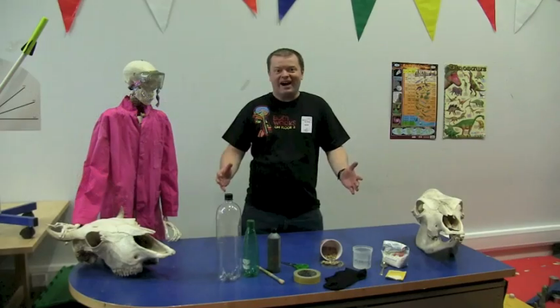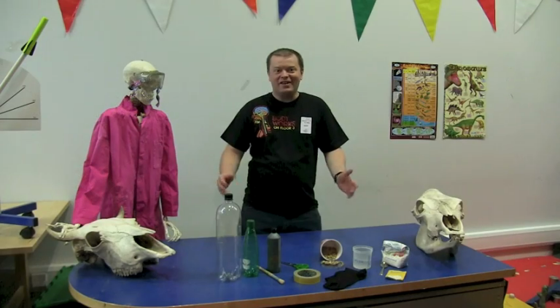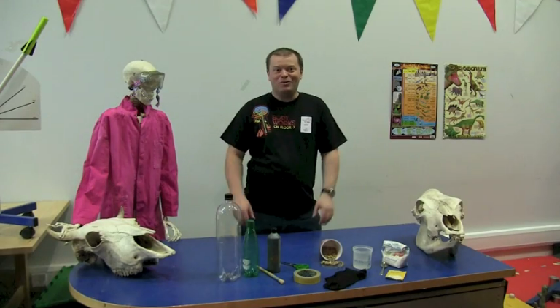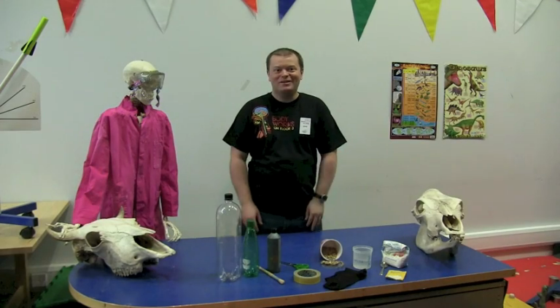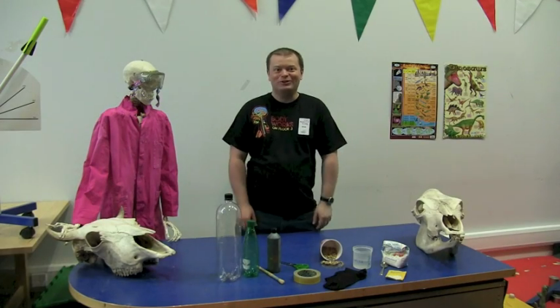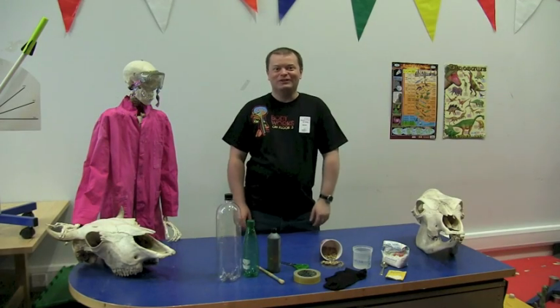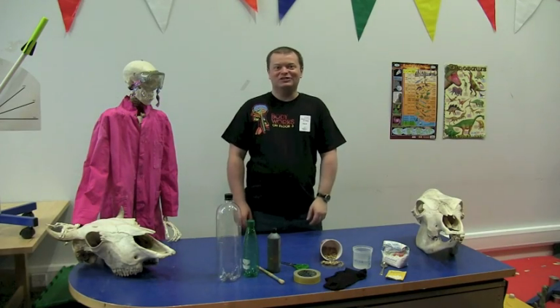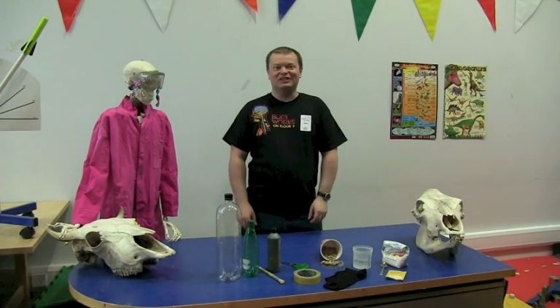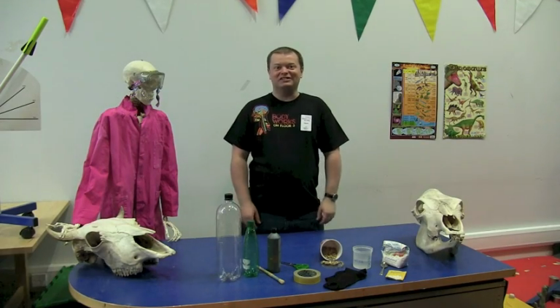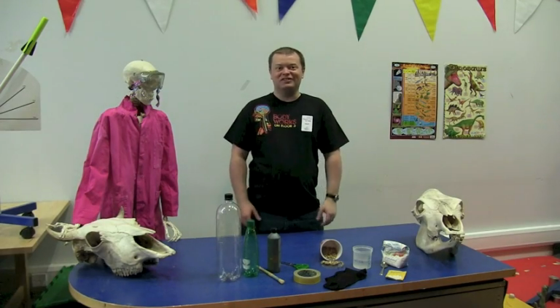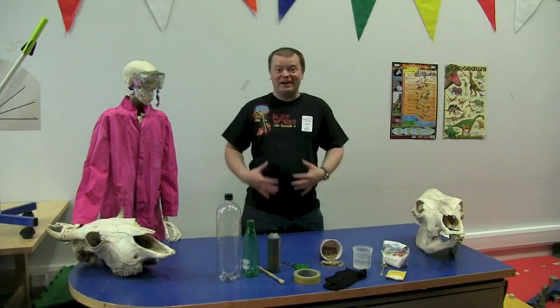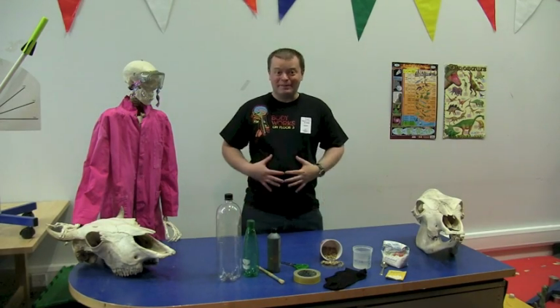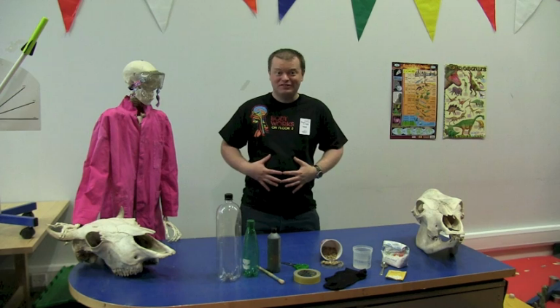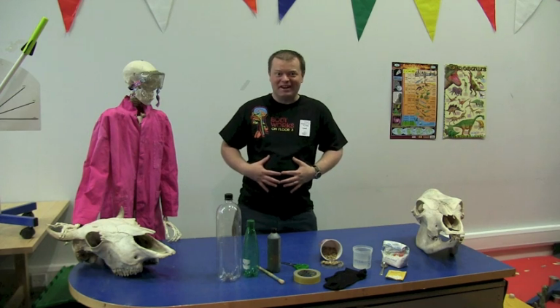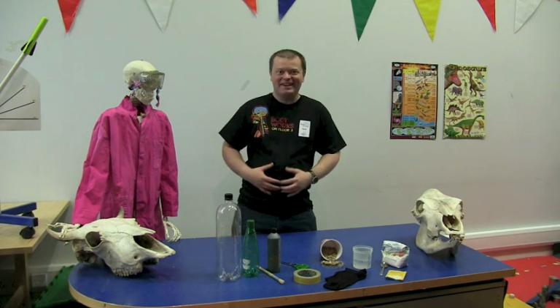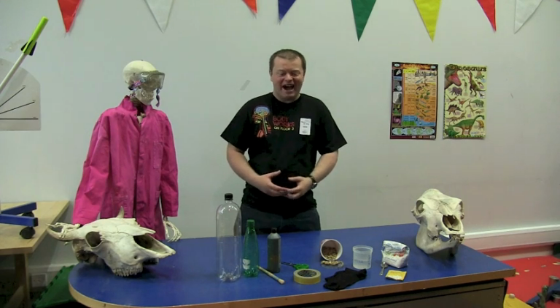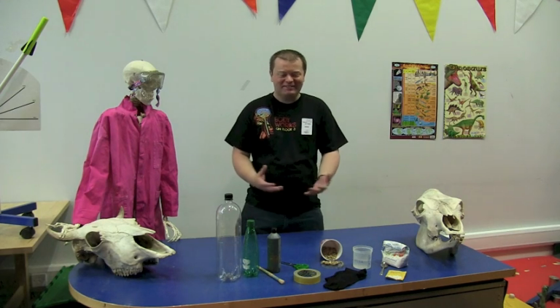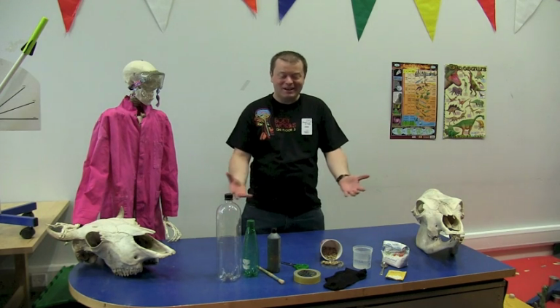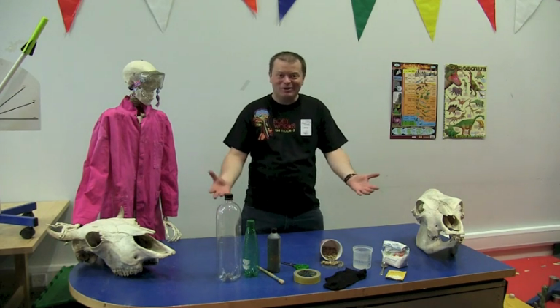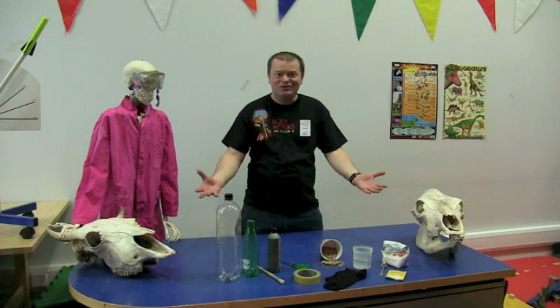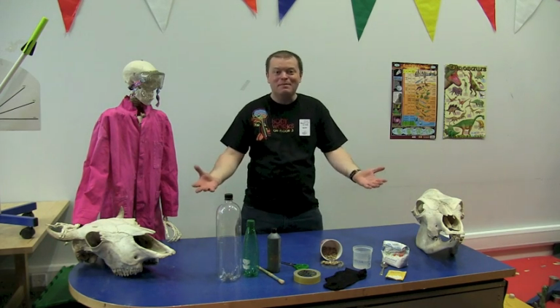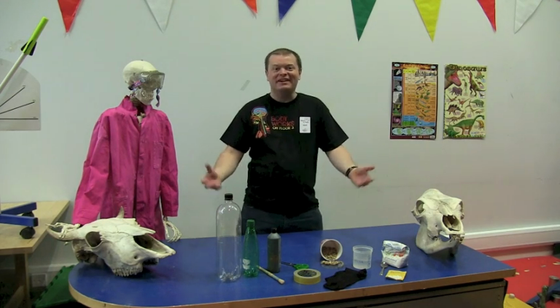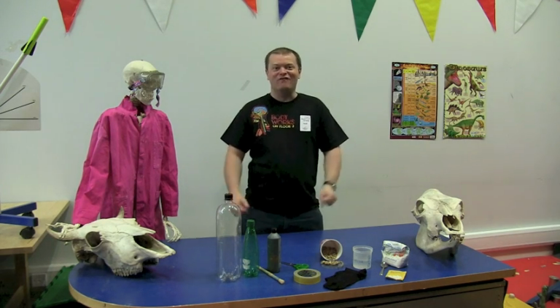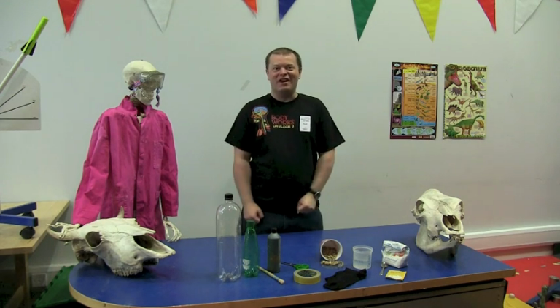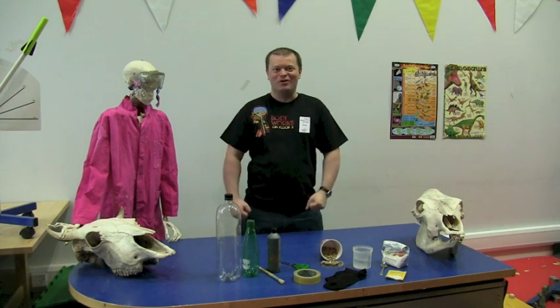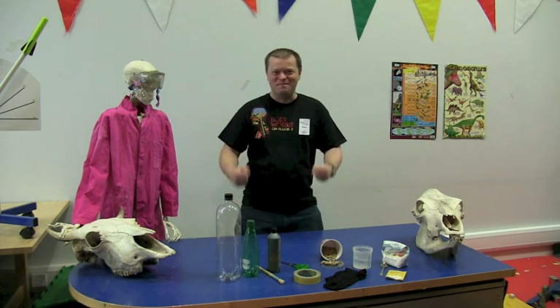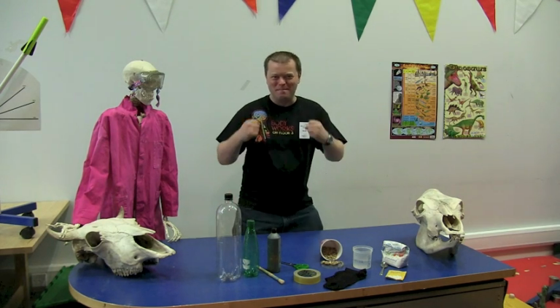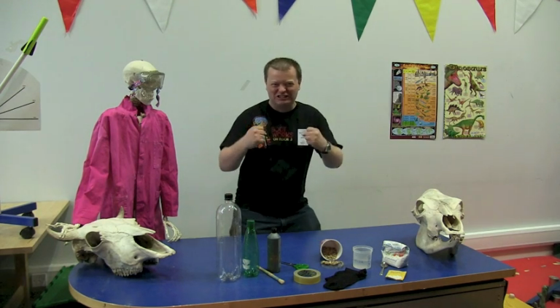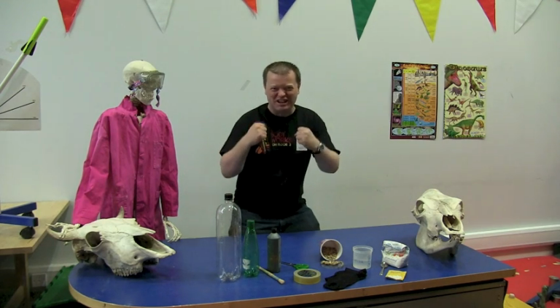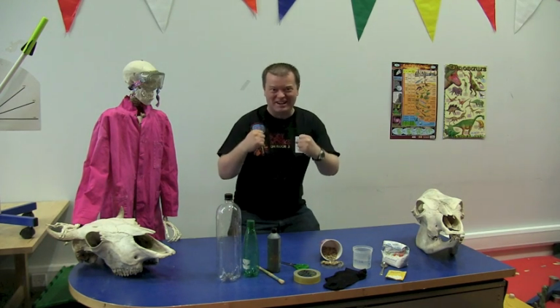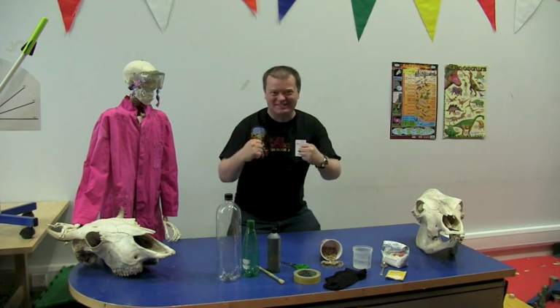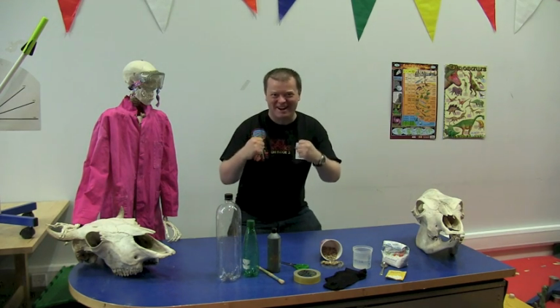Hi there, welcome to Glasgow Science Centre. My name is Derek and today we're going to be making our very own midgie eater.